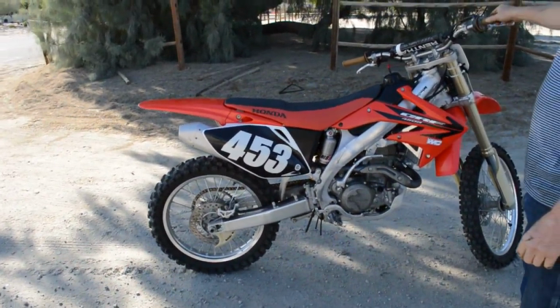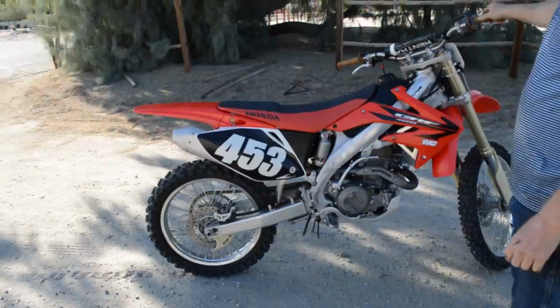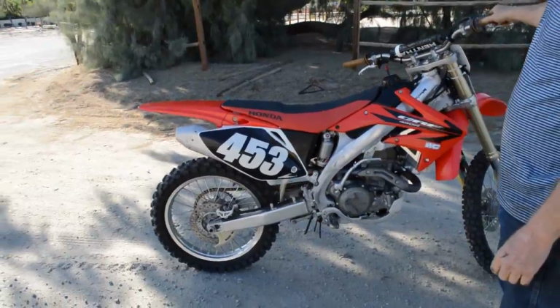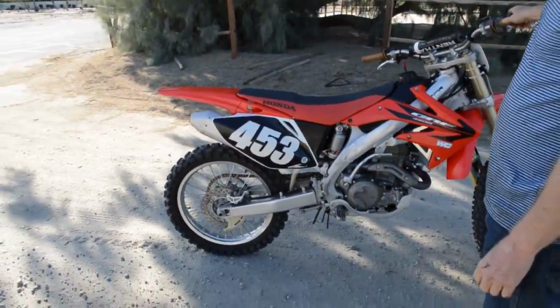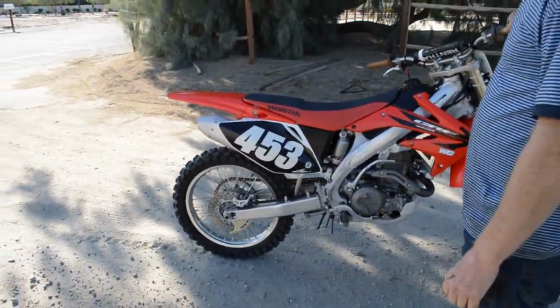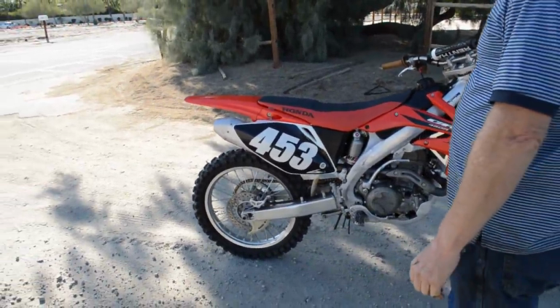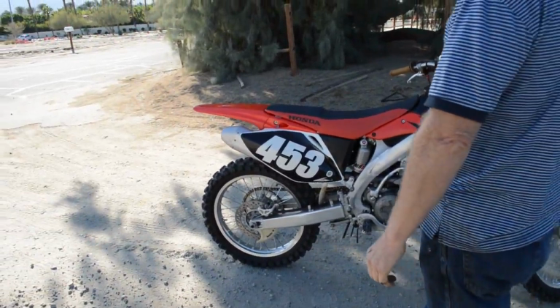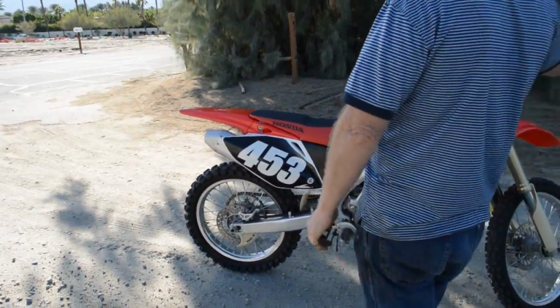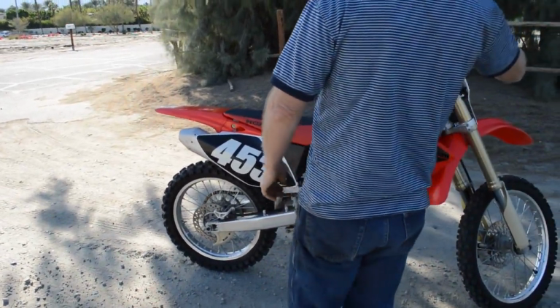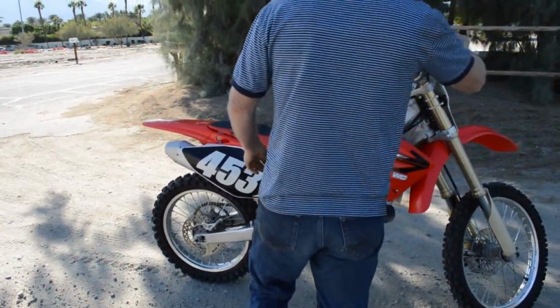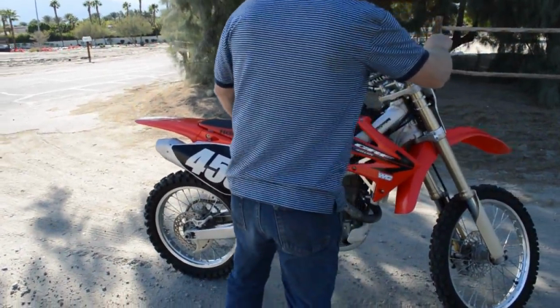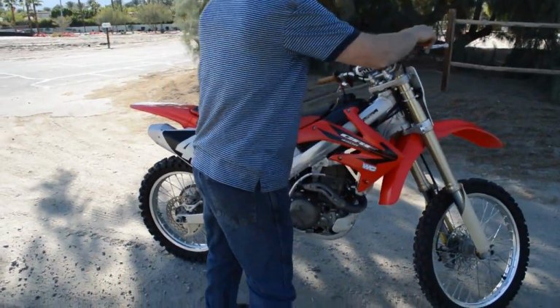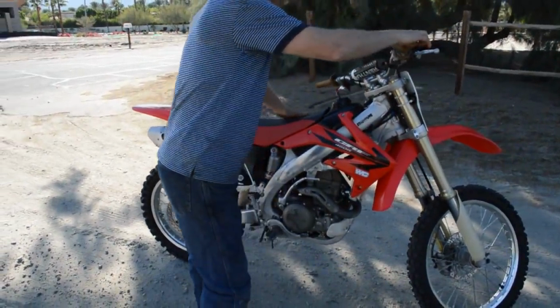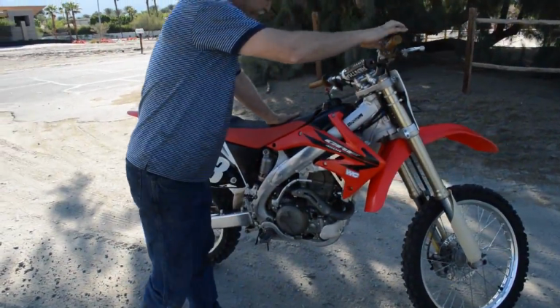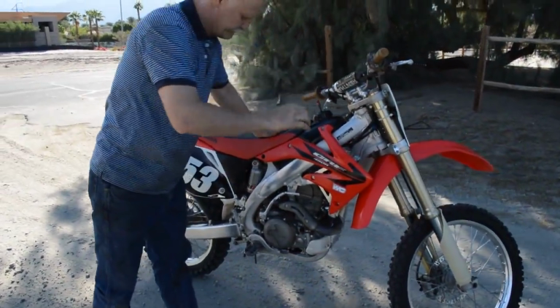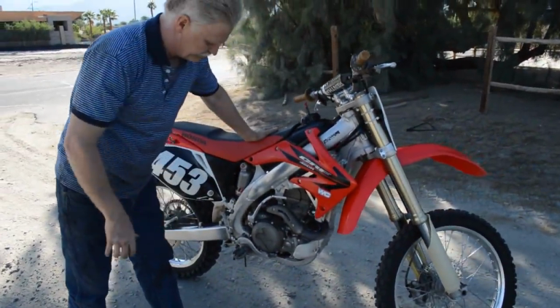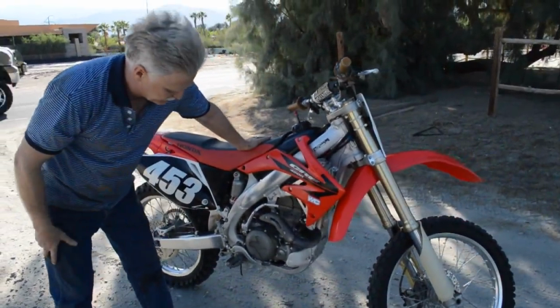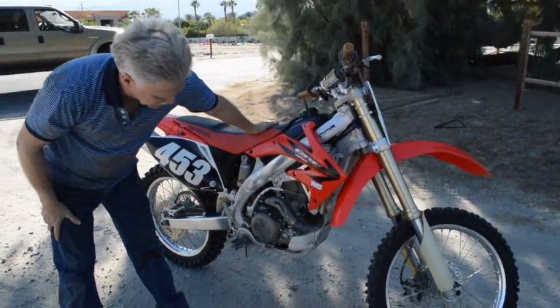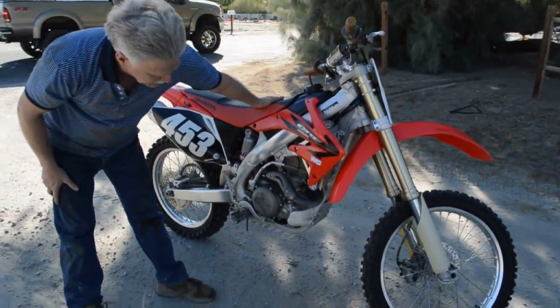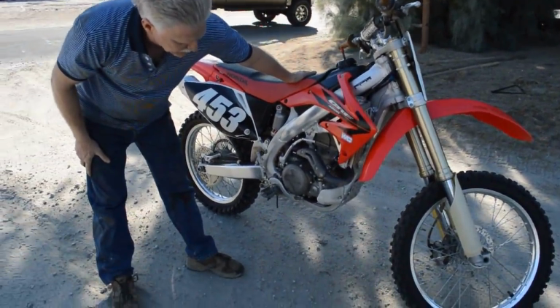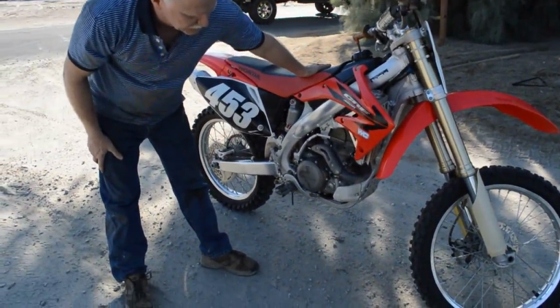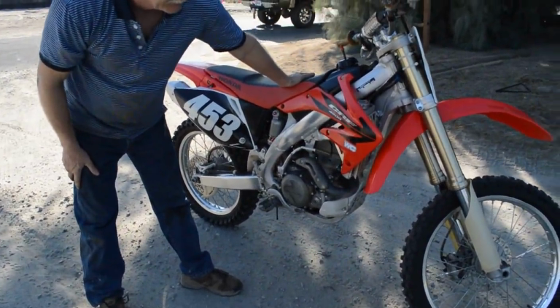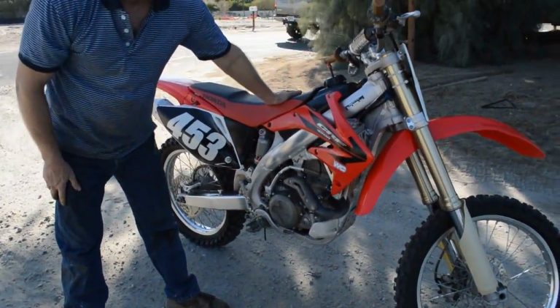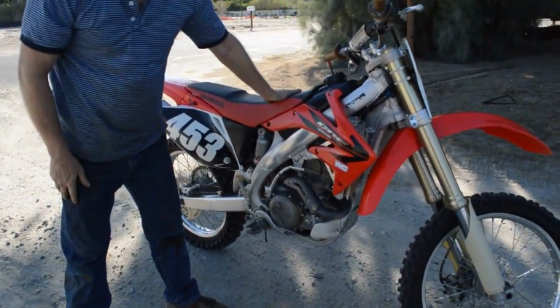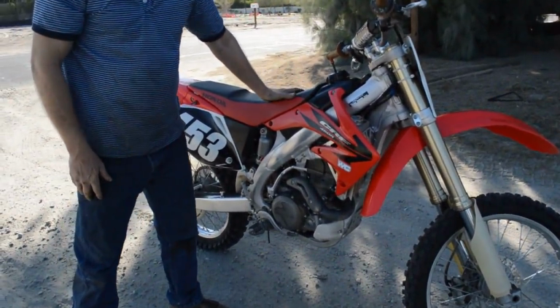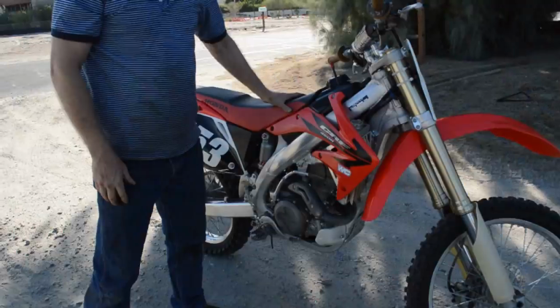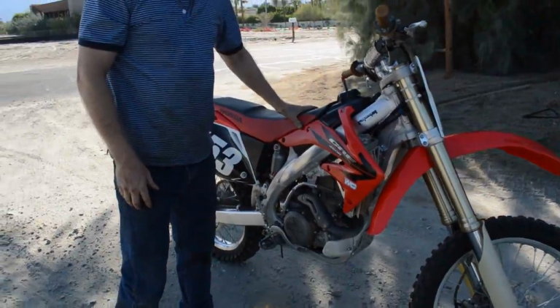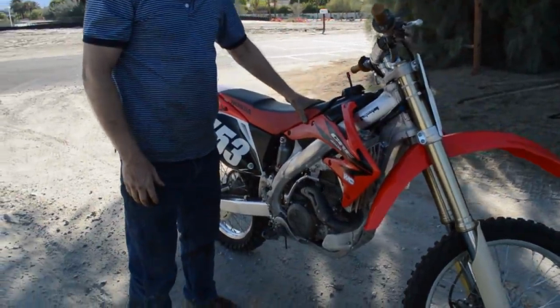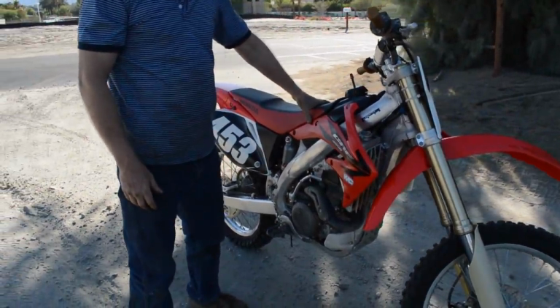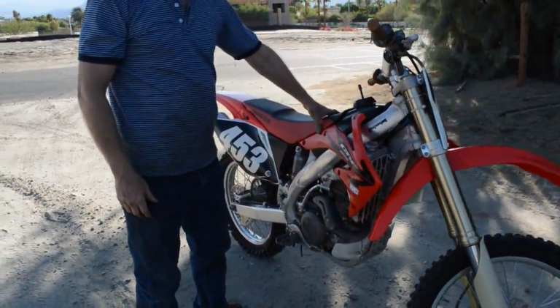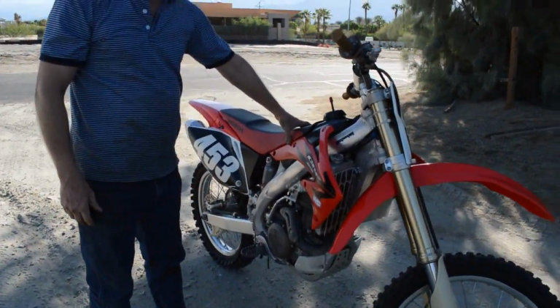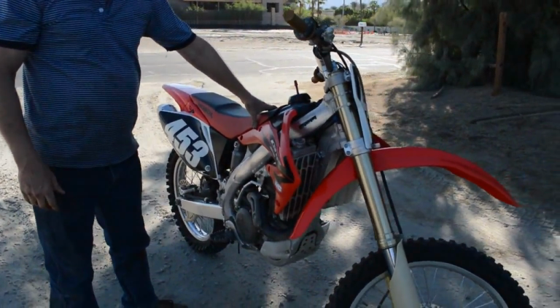No leaks. Wheels are nice and straight on it.